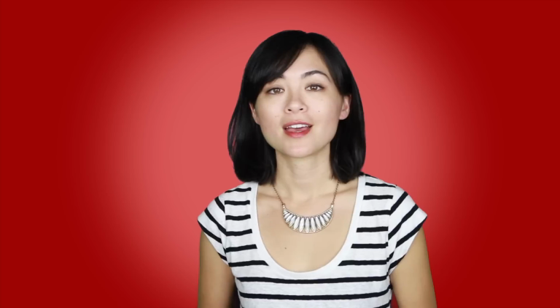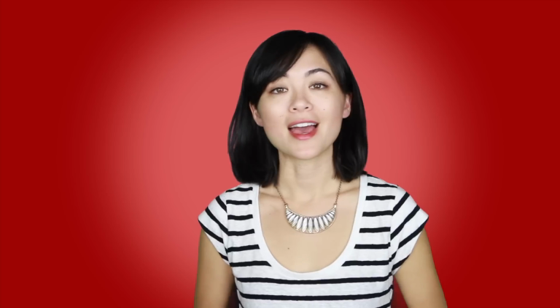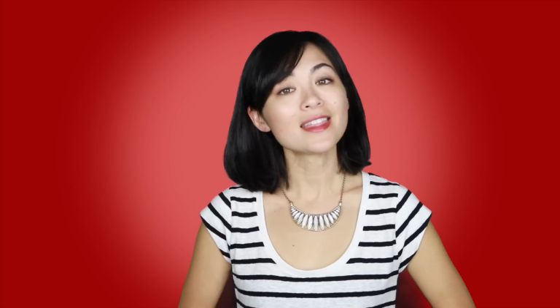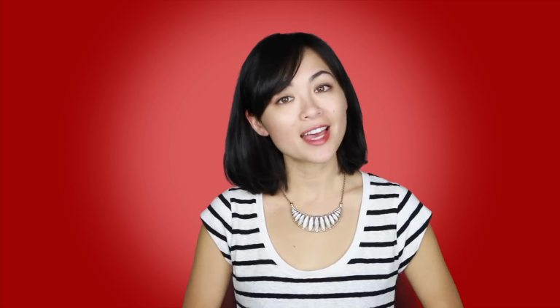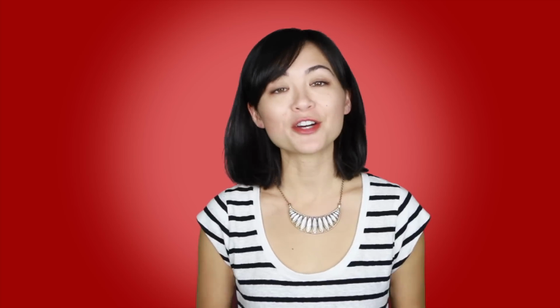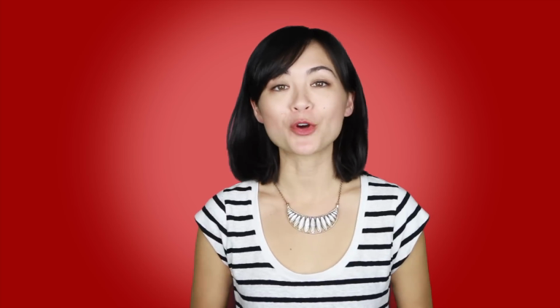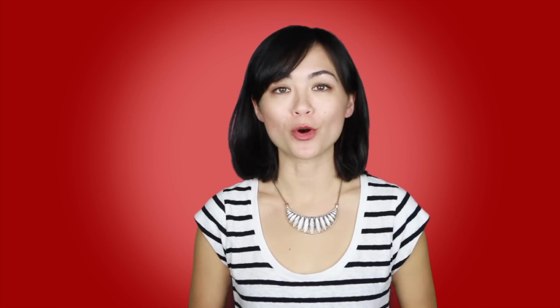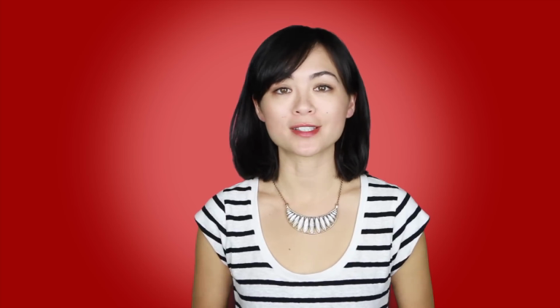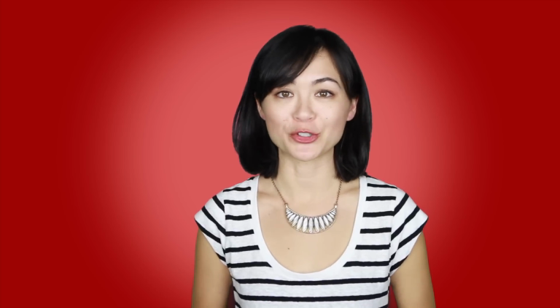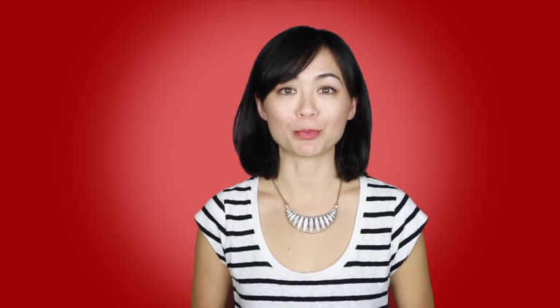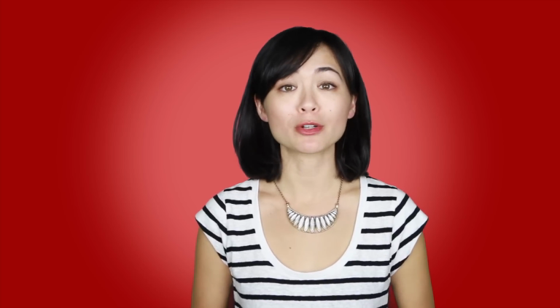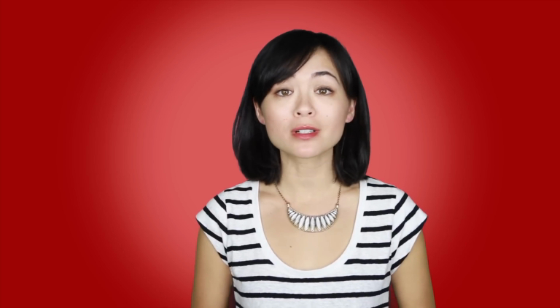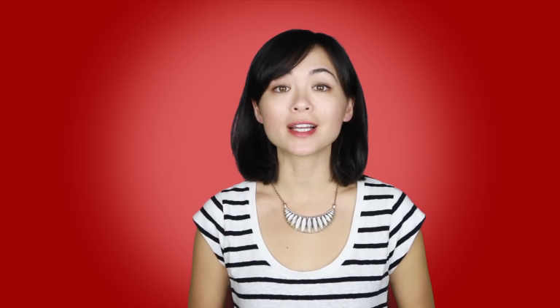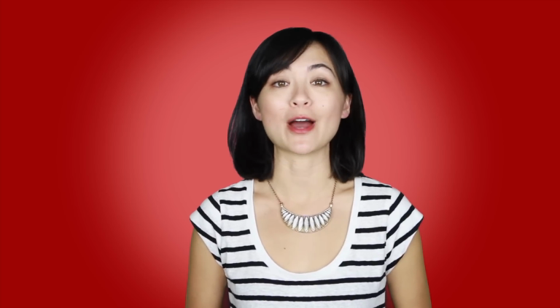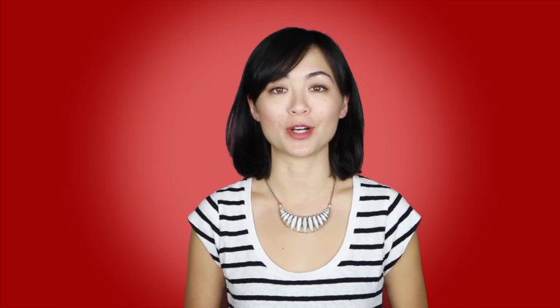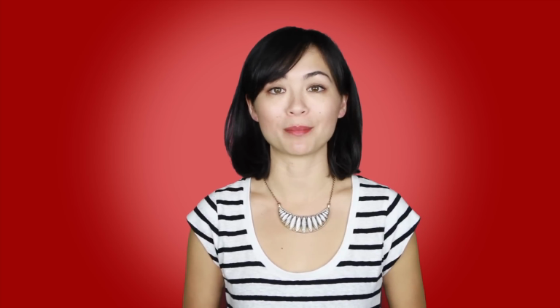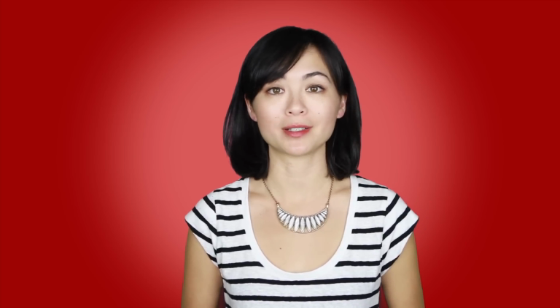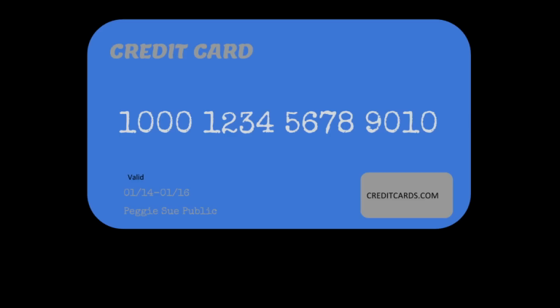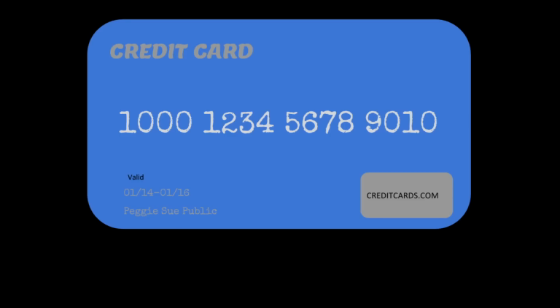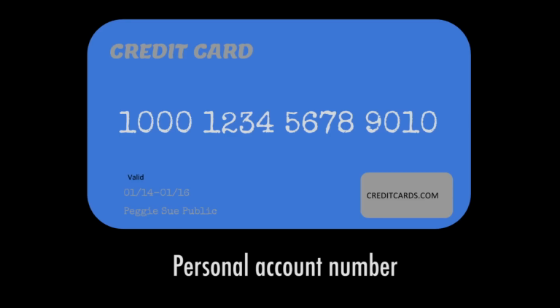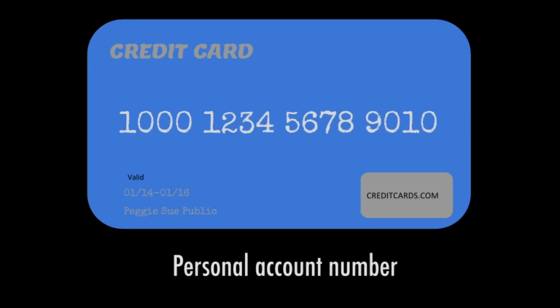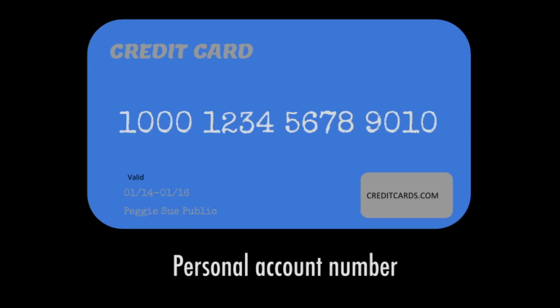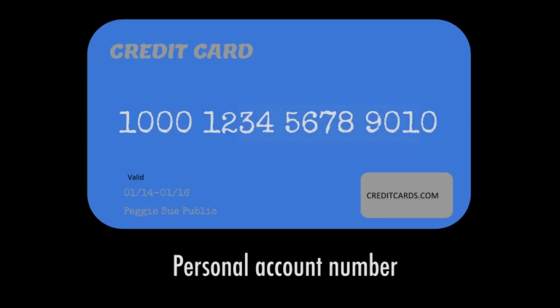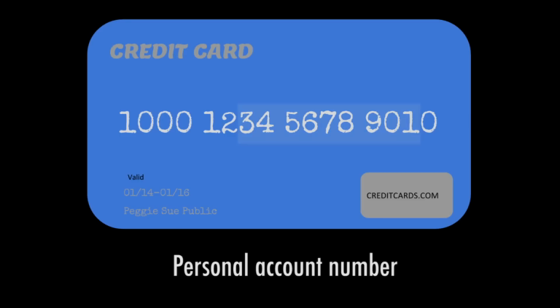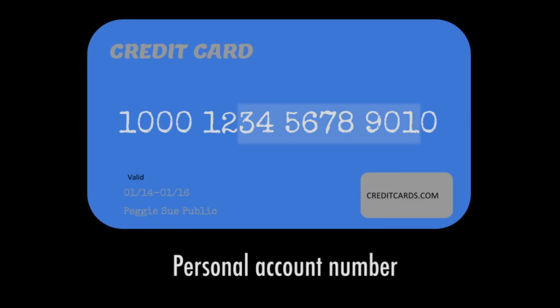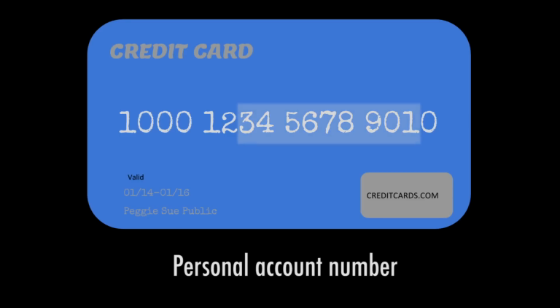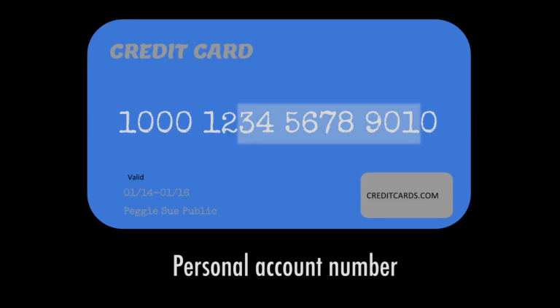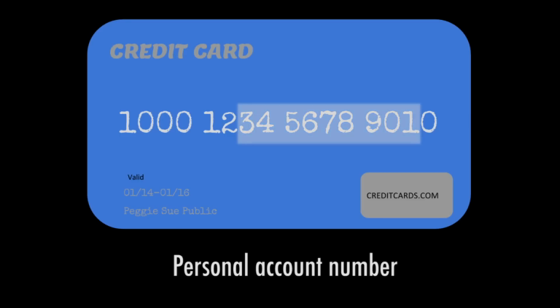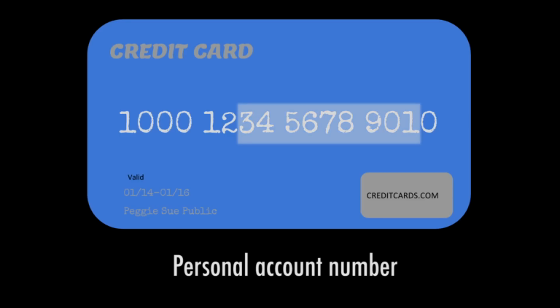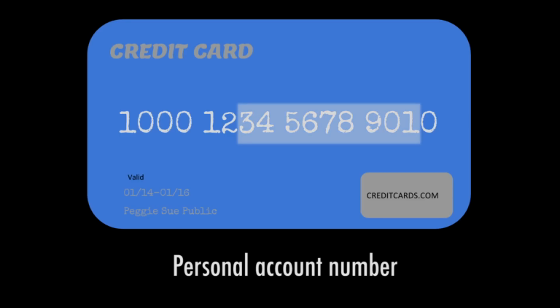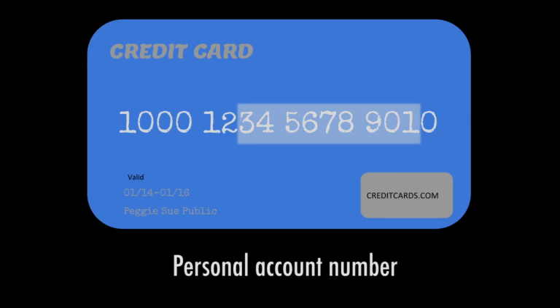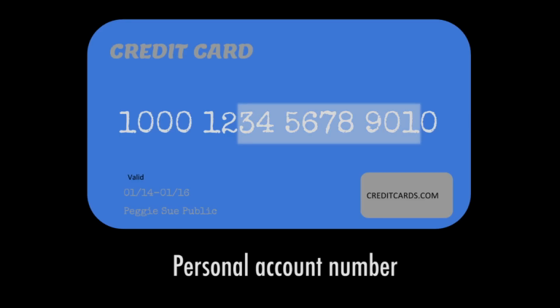And then, of course, there's your personal account number. This is made up of the seventh digit on through most of the remaining digits on your card.